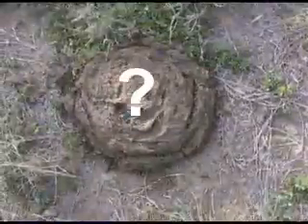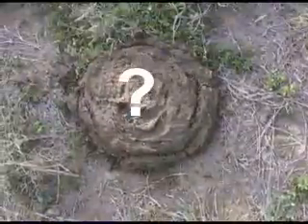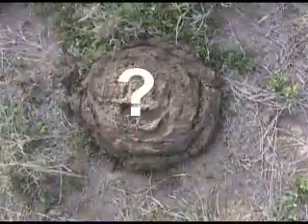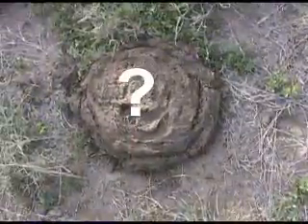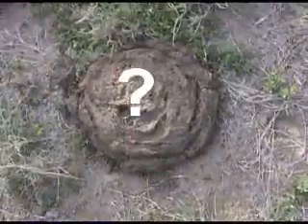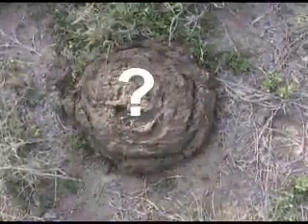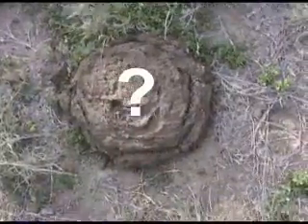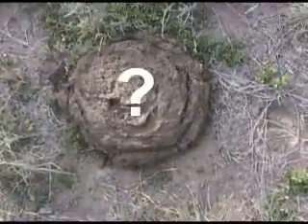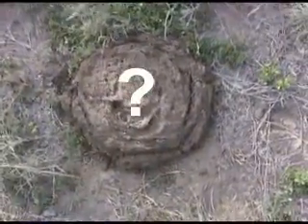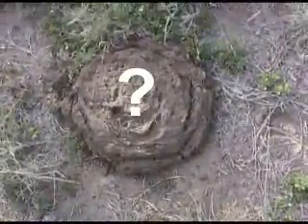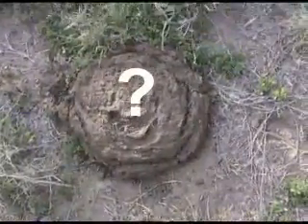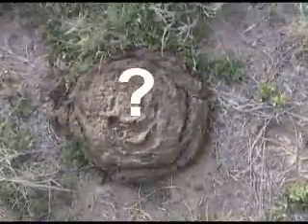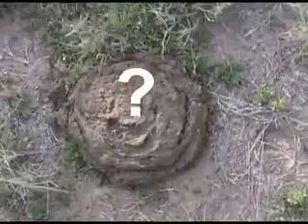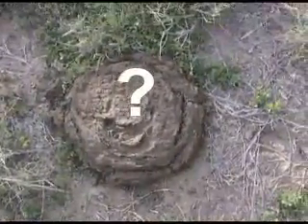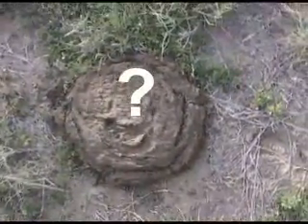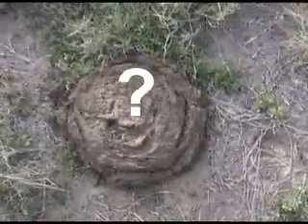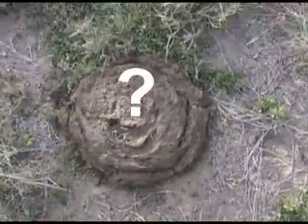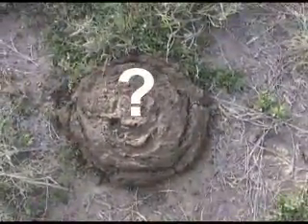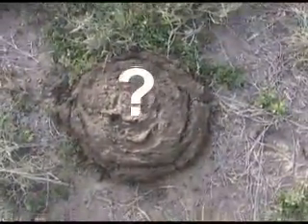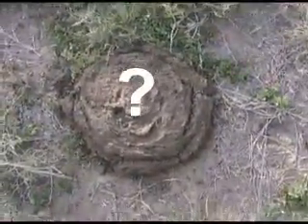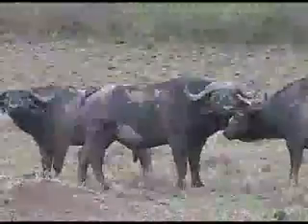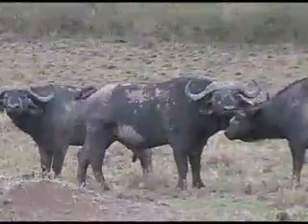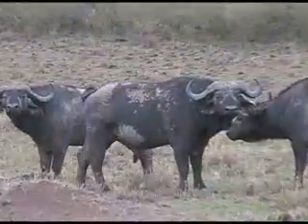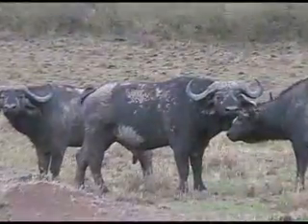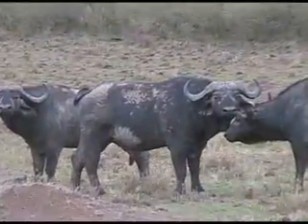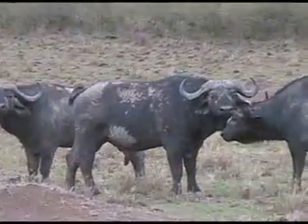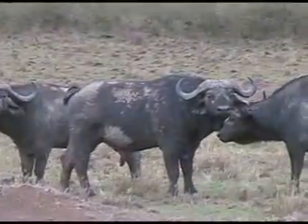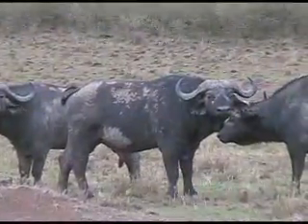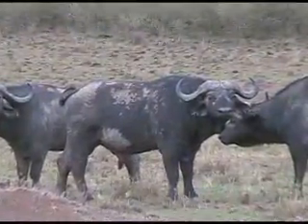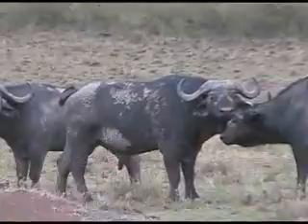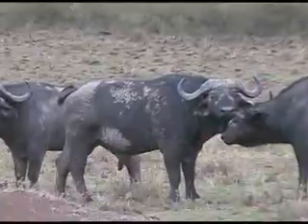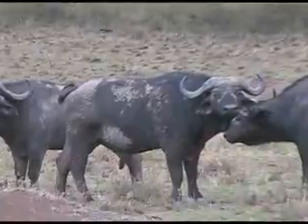What do we think made this cow pie looking thing? Well, one of these boys — a cape buffalo.